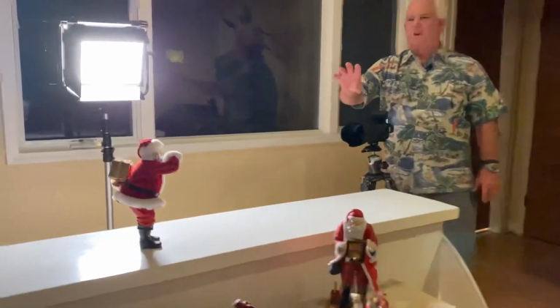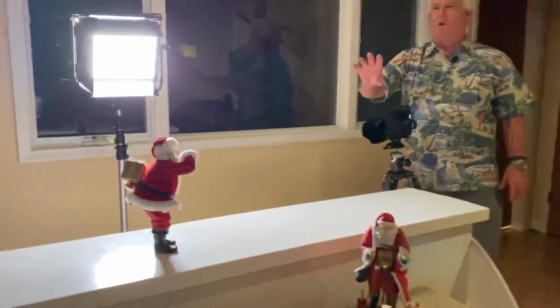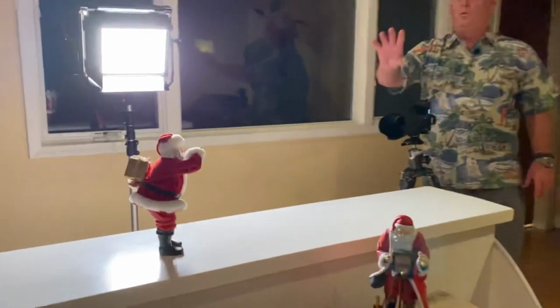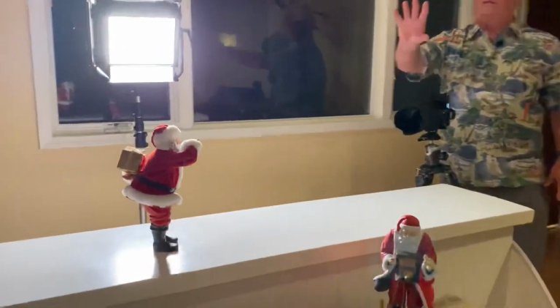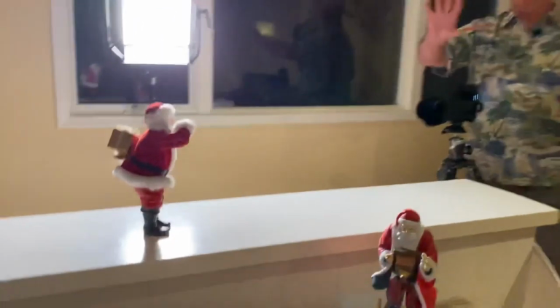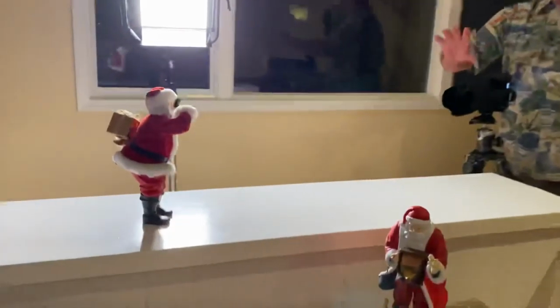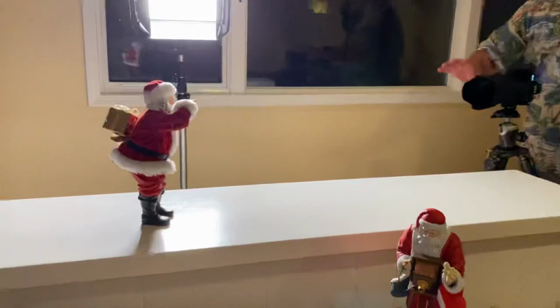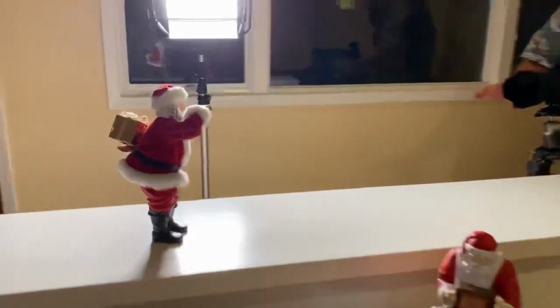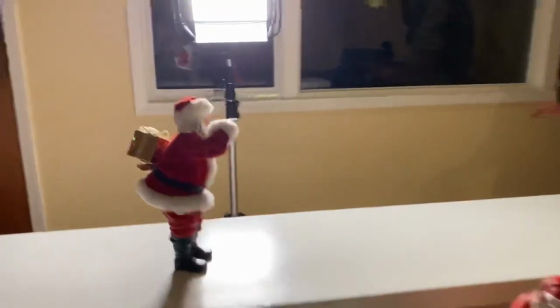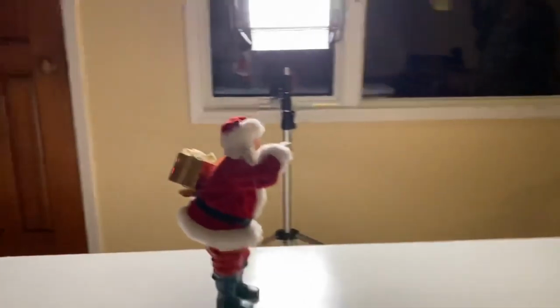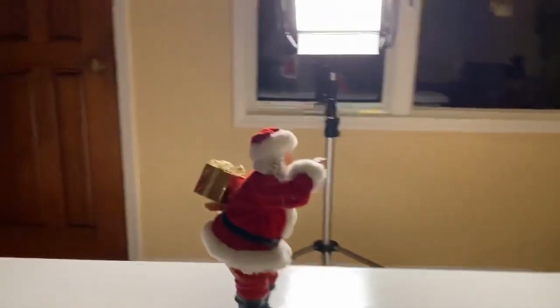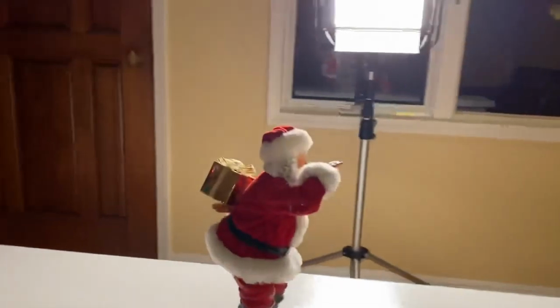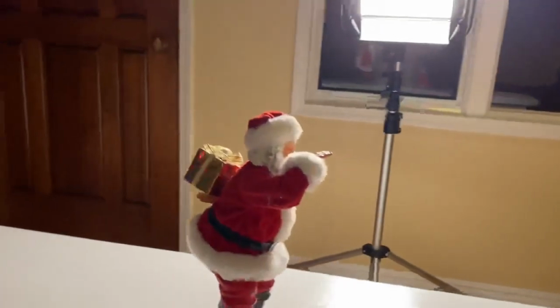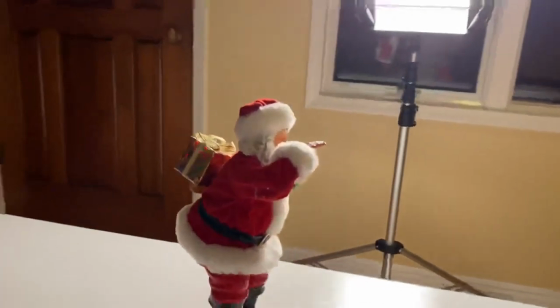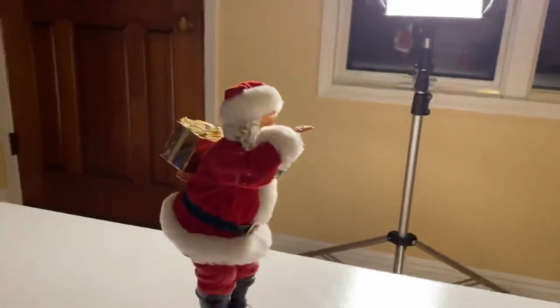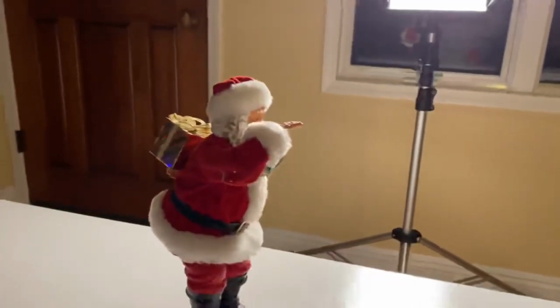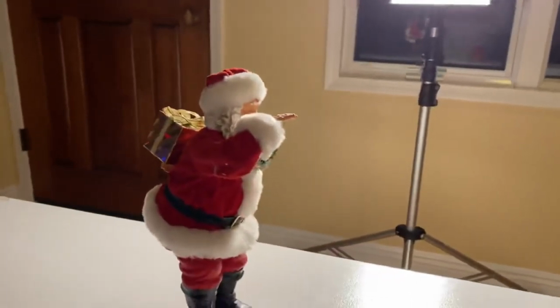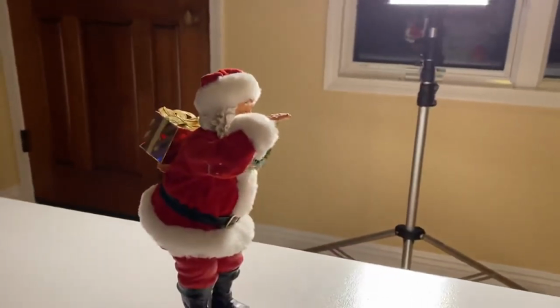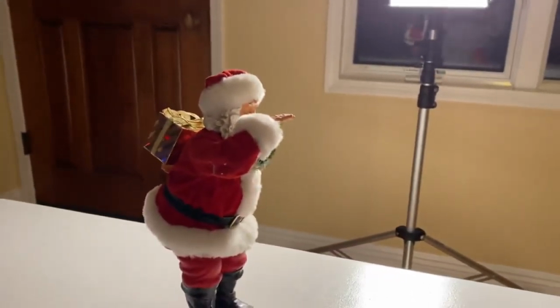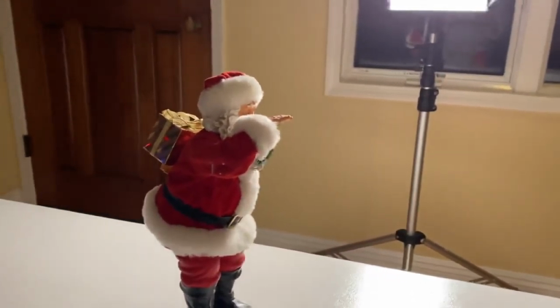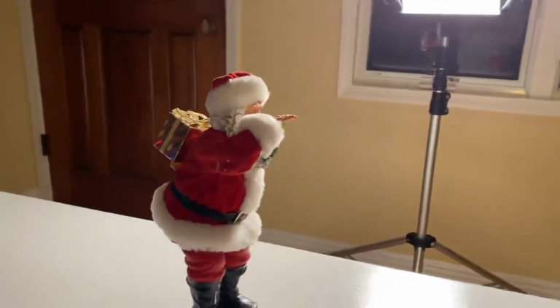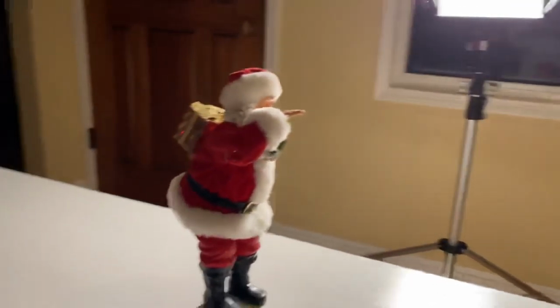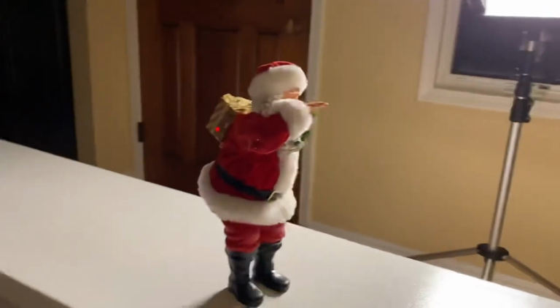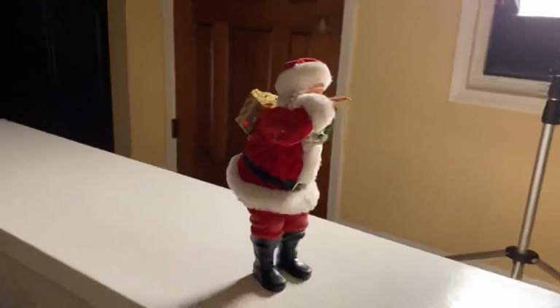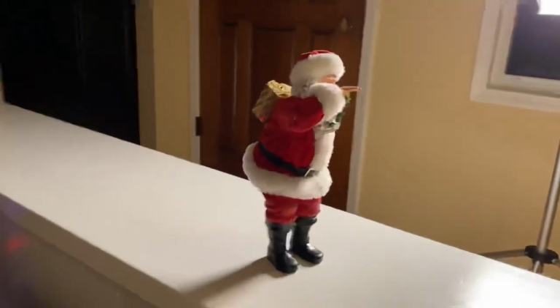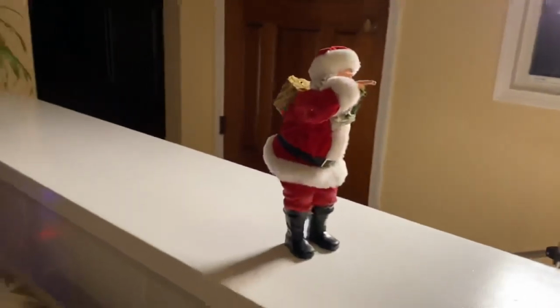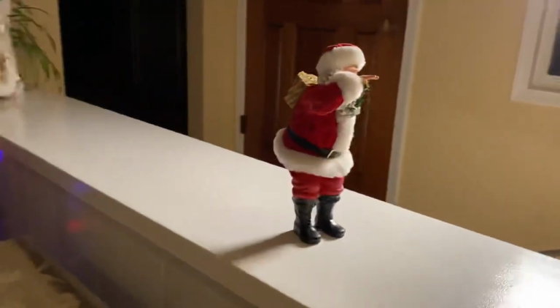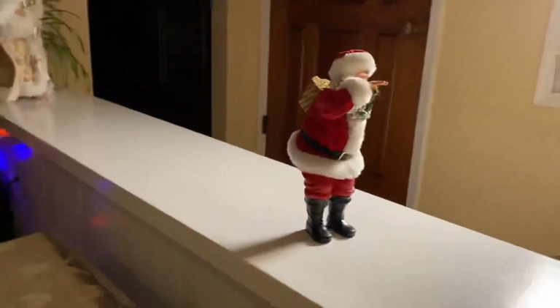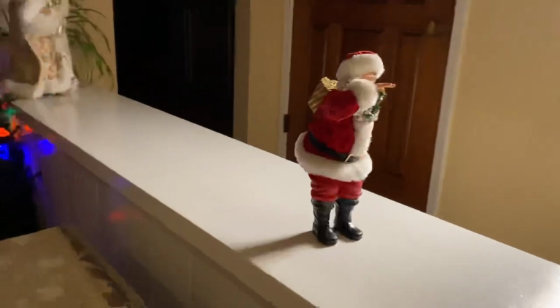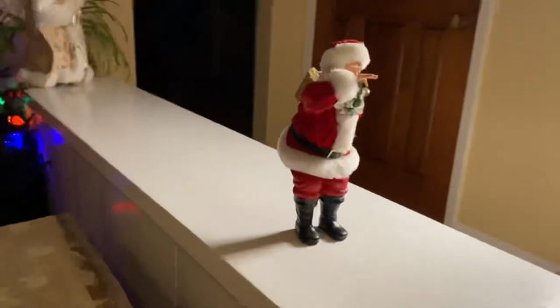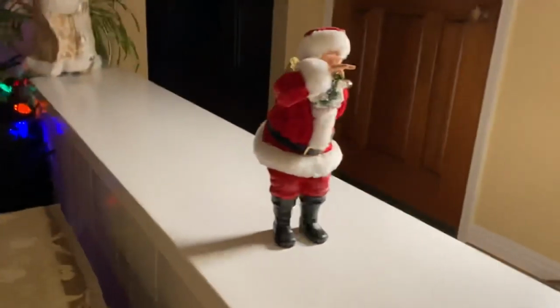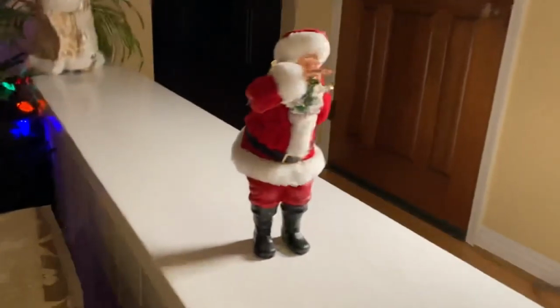So I wanted a picture of this classic Coca-Cola looking Santa with the Christmas tree behind, with the aperture wide open to make this blurry, out-of-focus background.